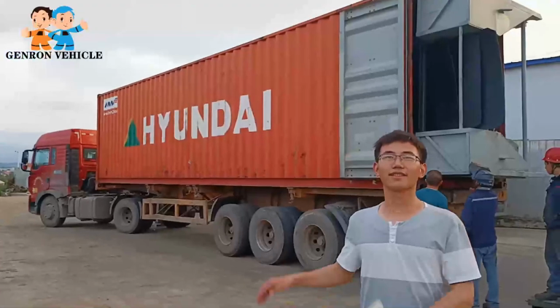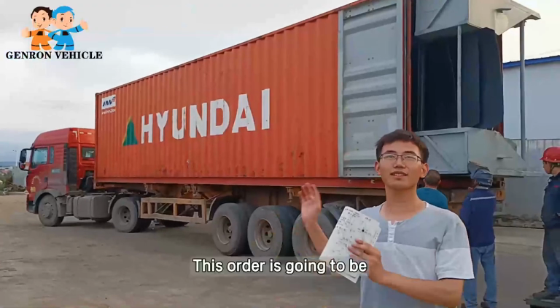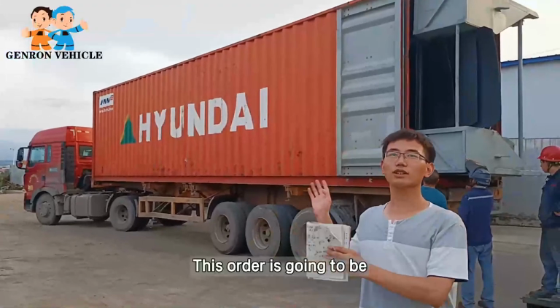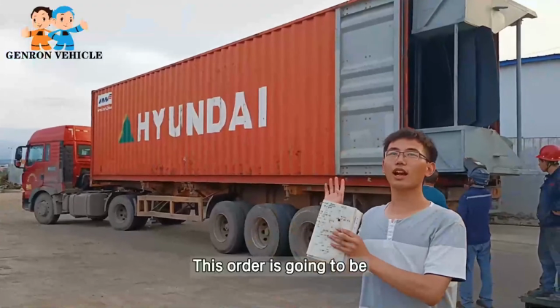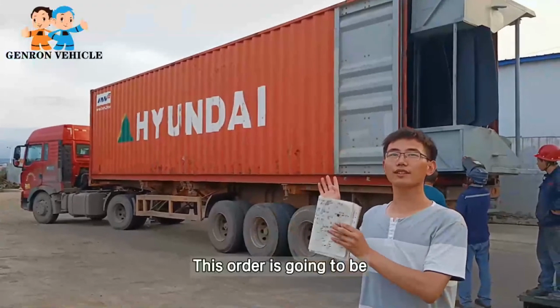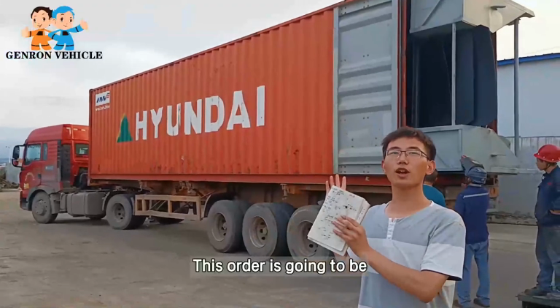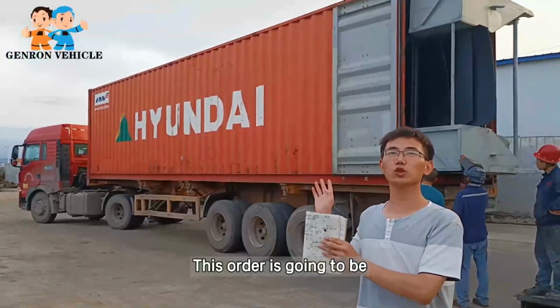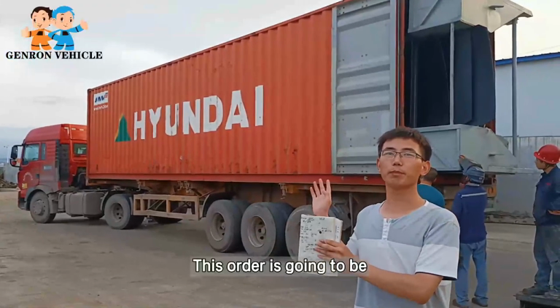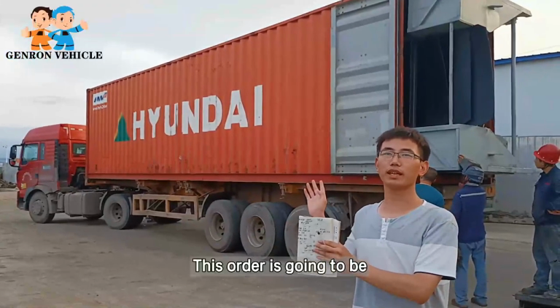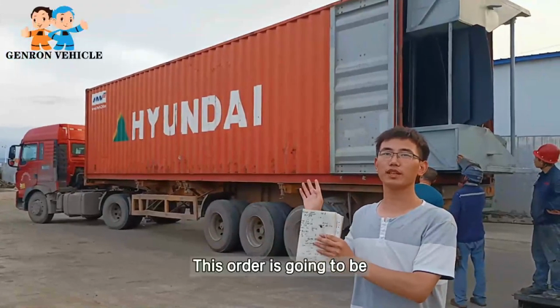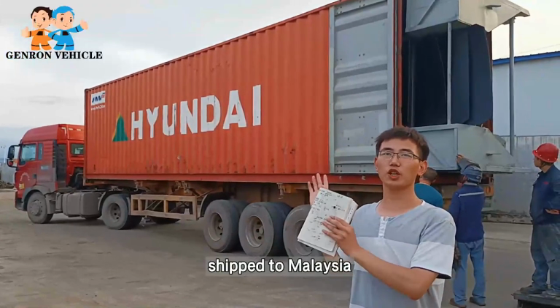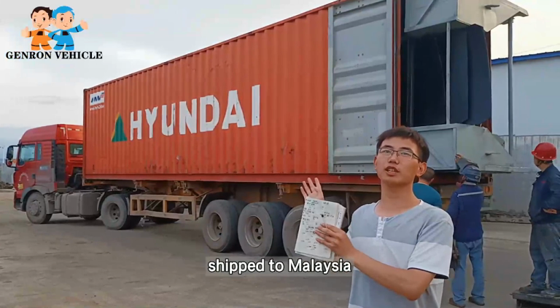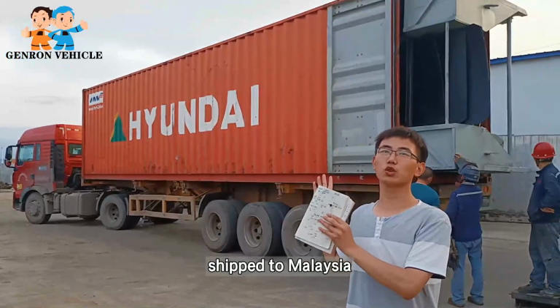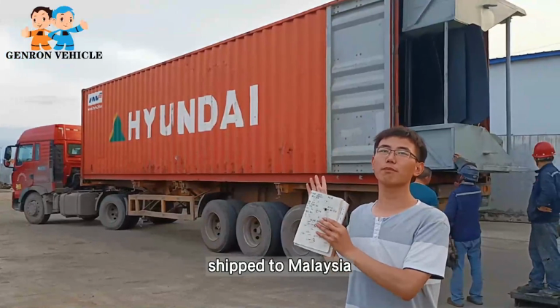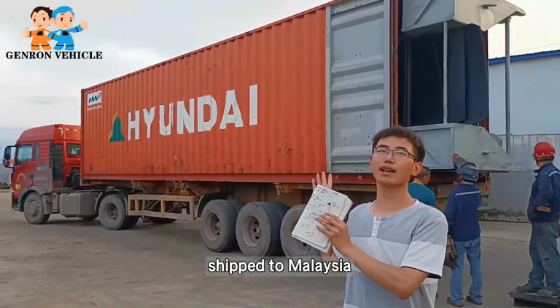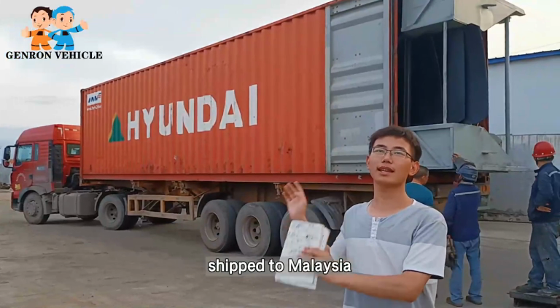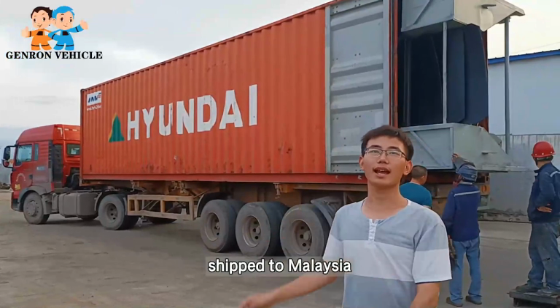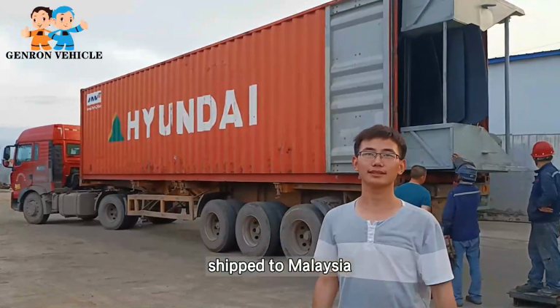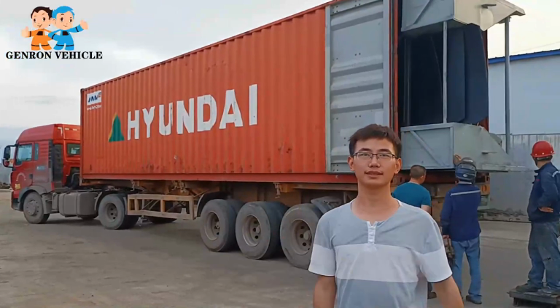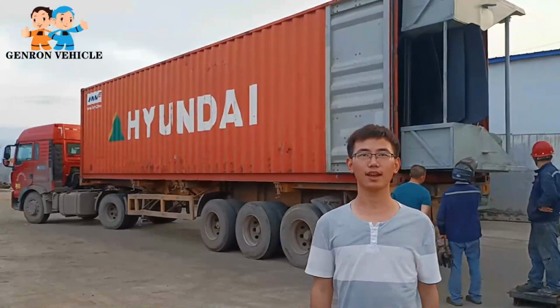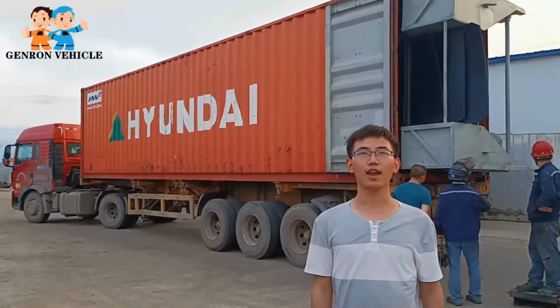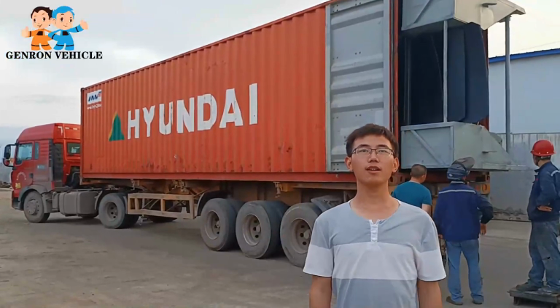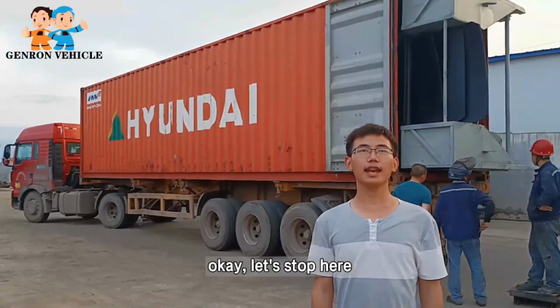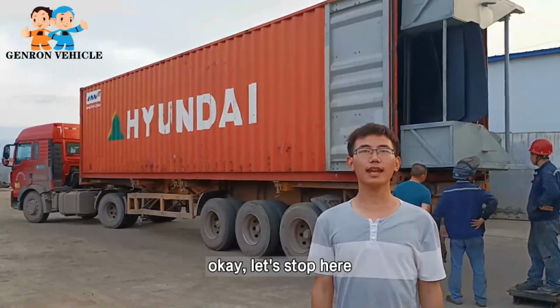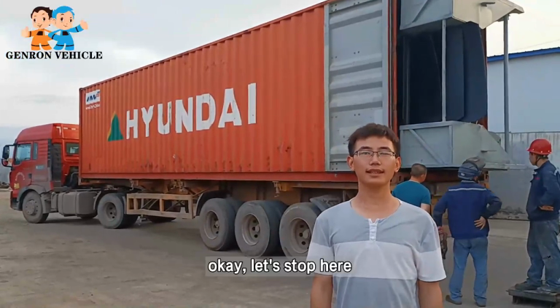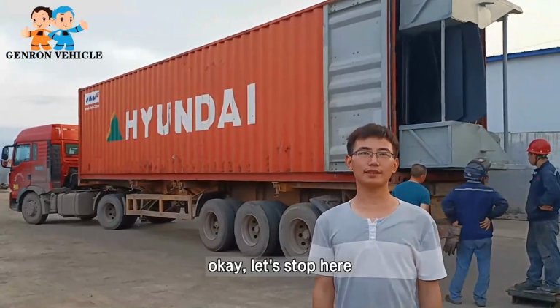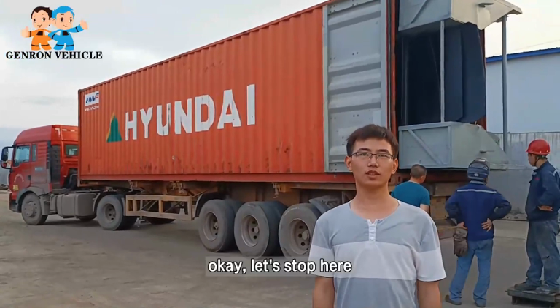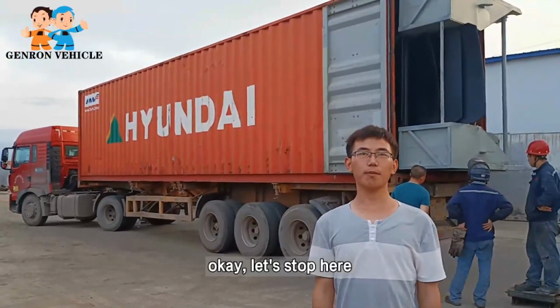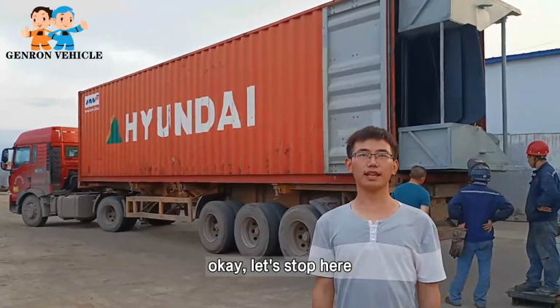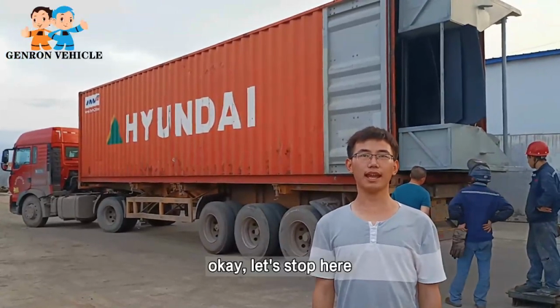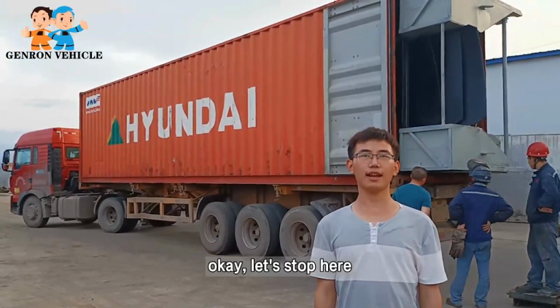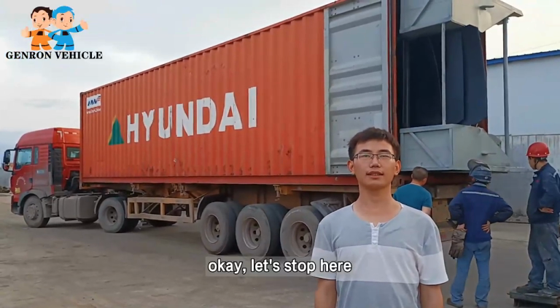This order is going to be shipped to Malaysia. See you soon. Bye.